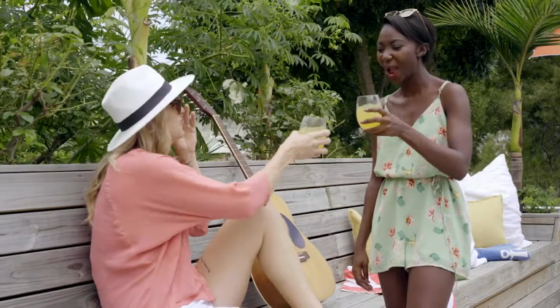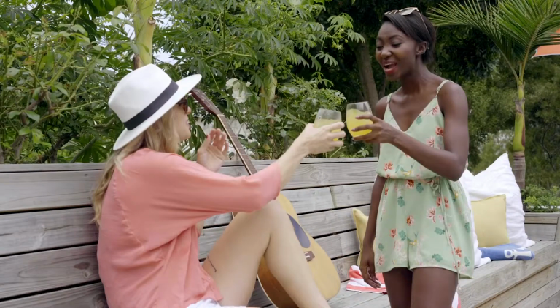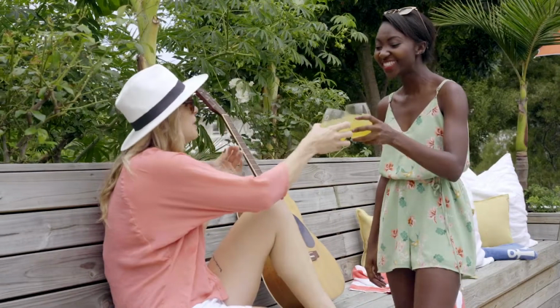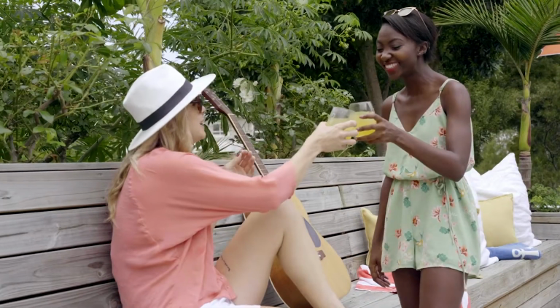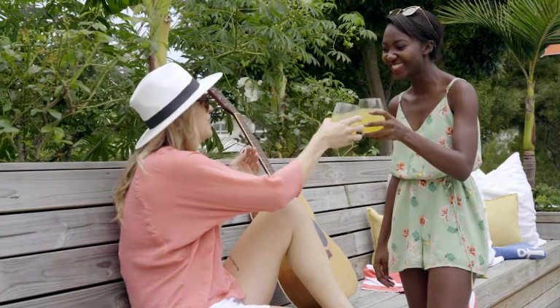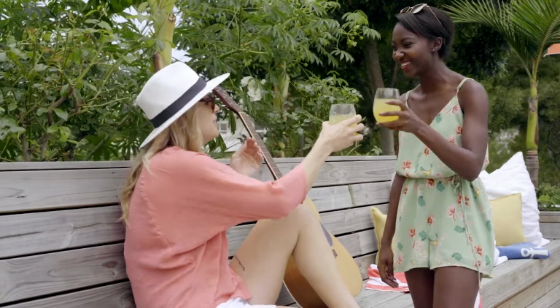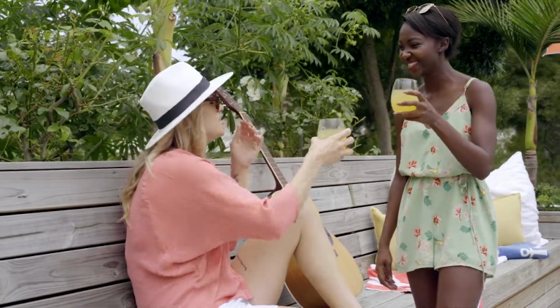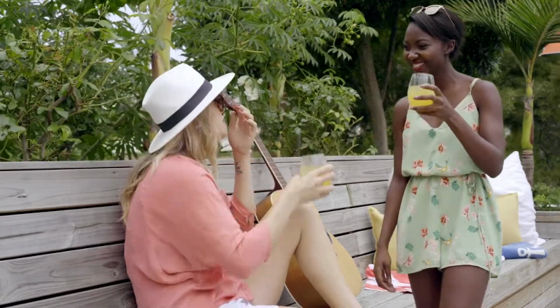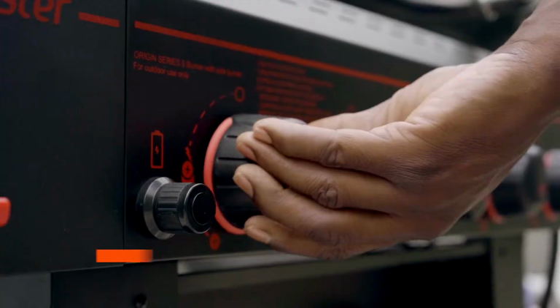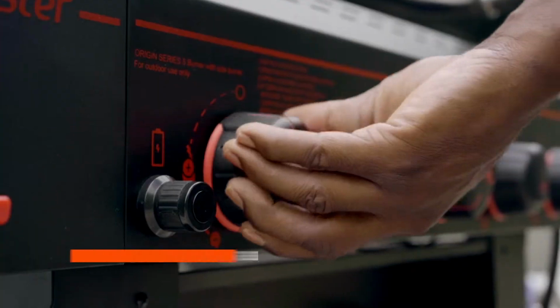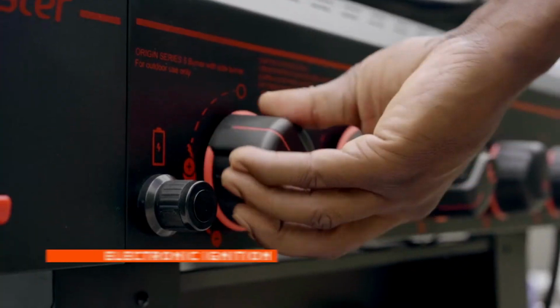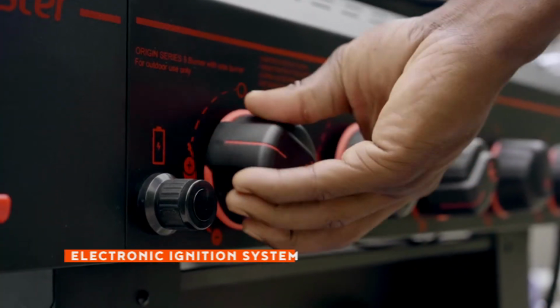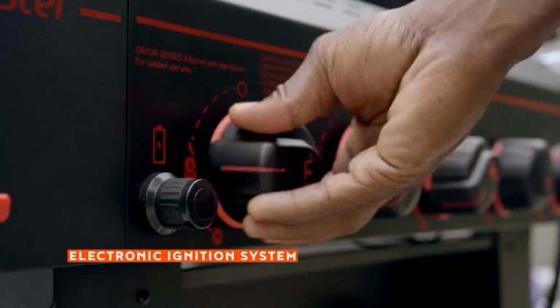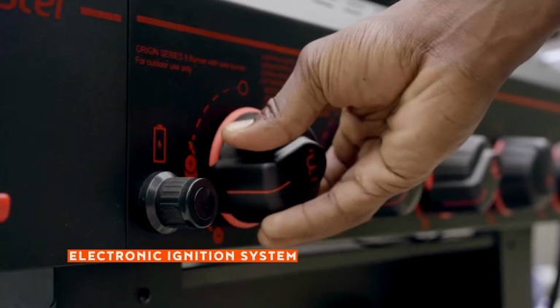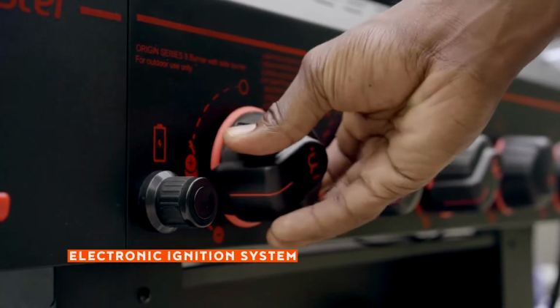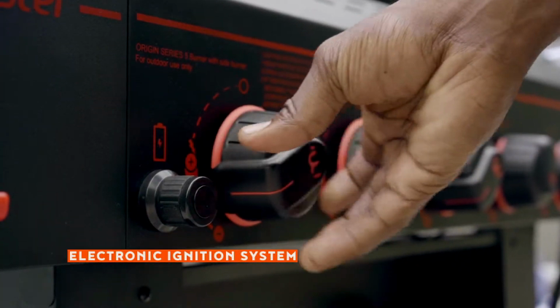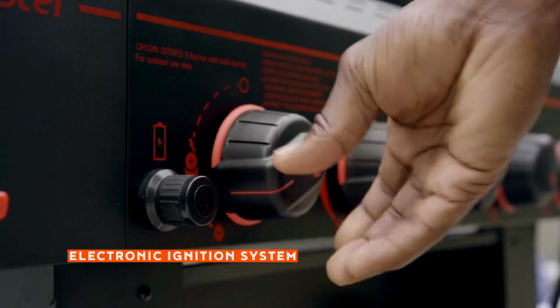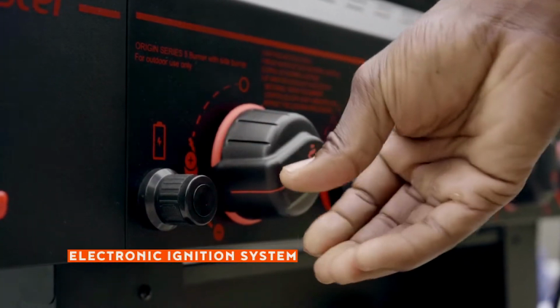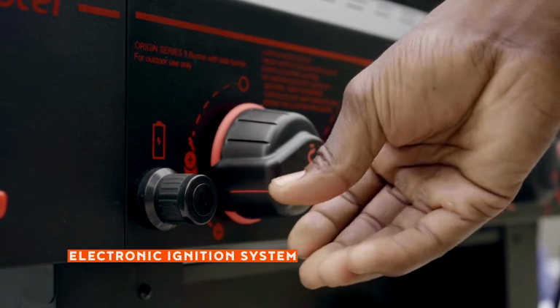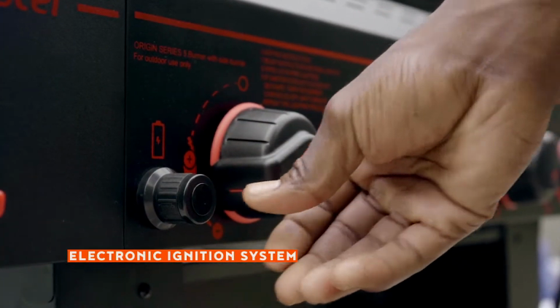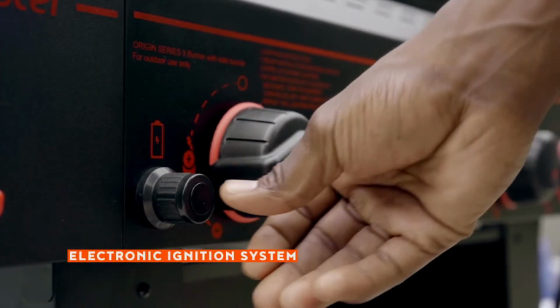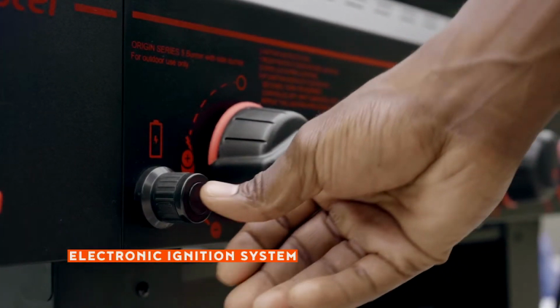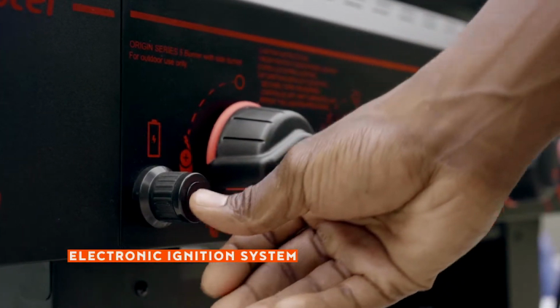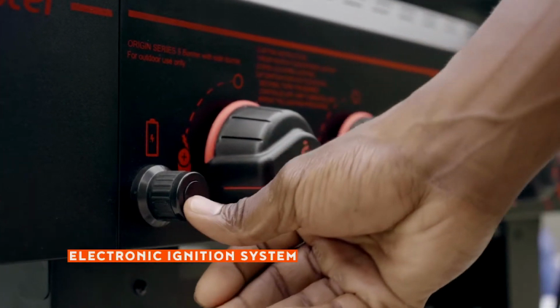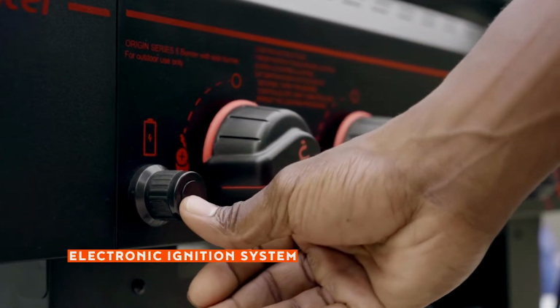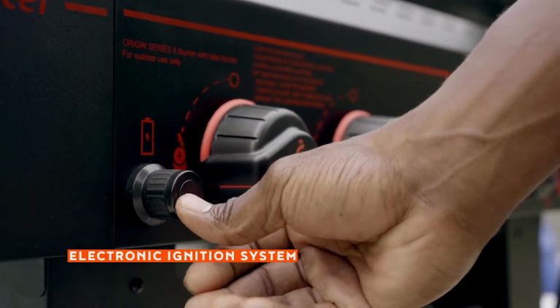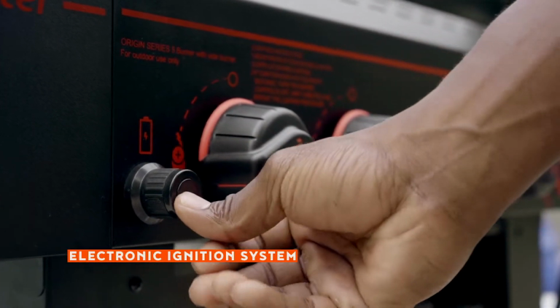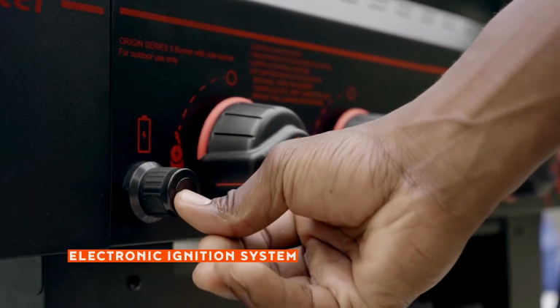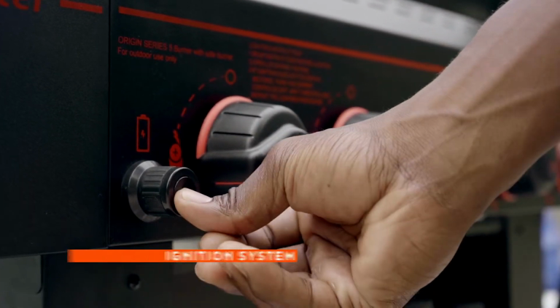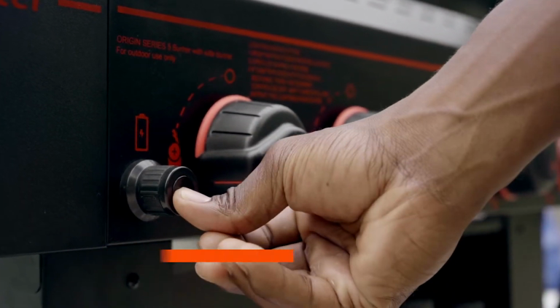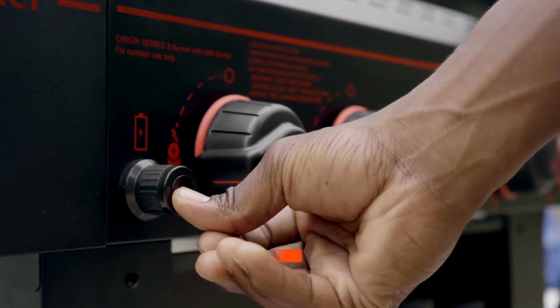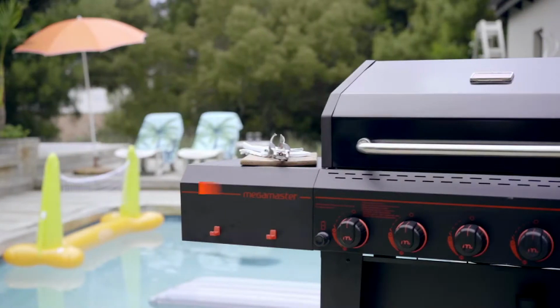To fire up the burners, turn the control knob and press the battery-operated electronic ignition button.